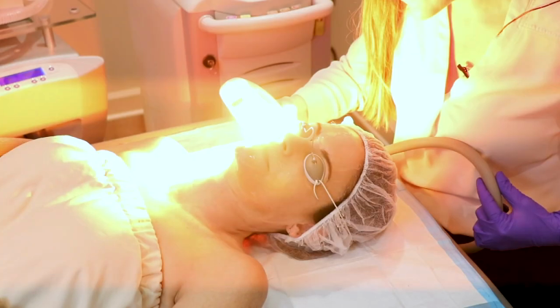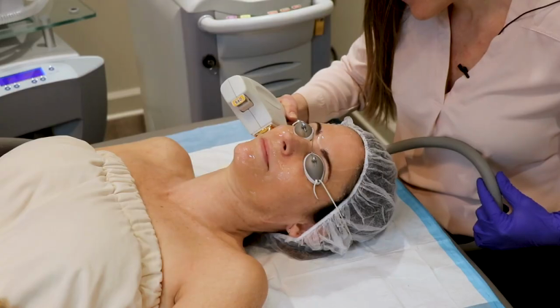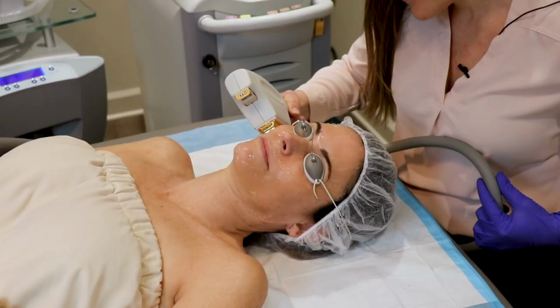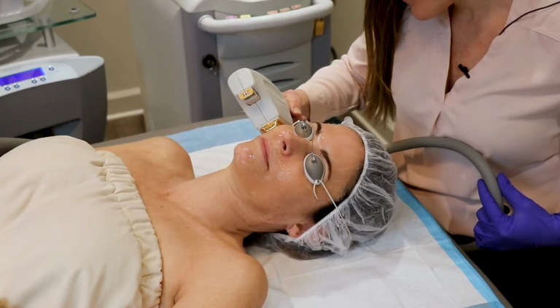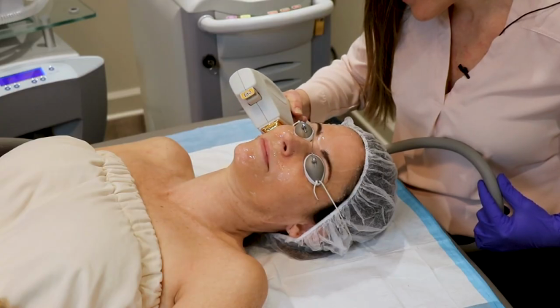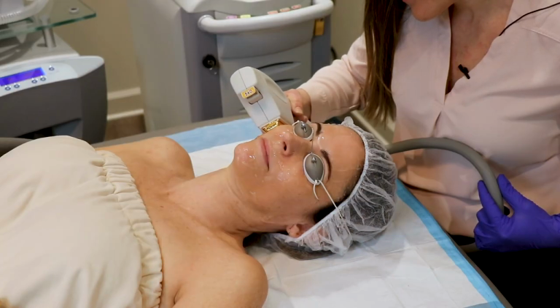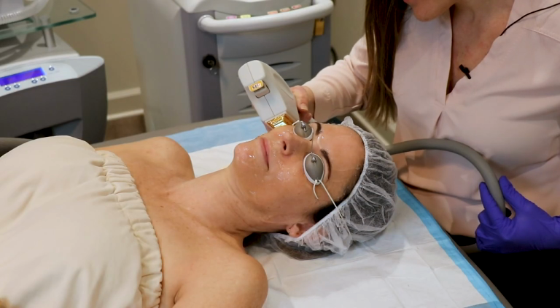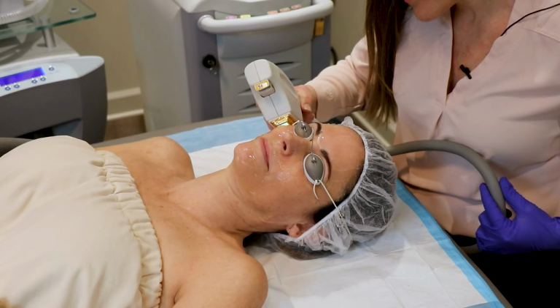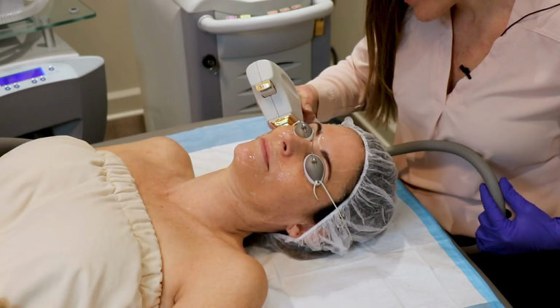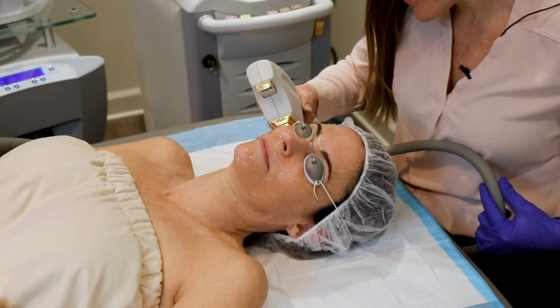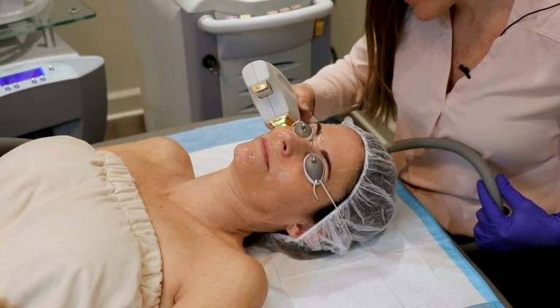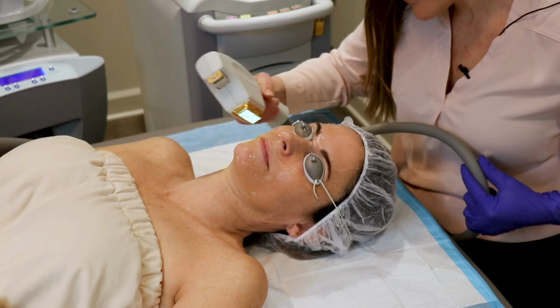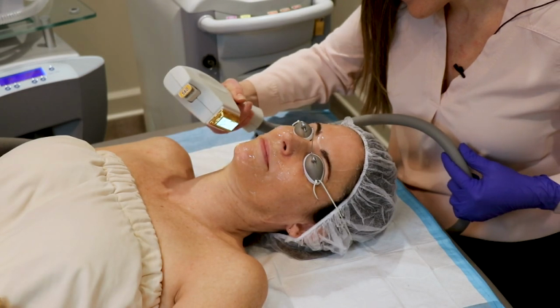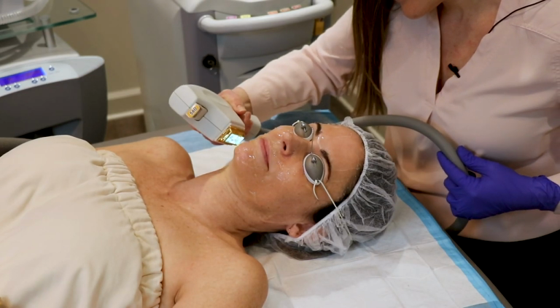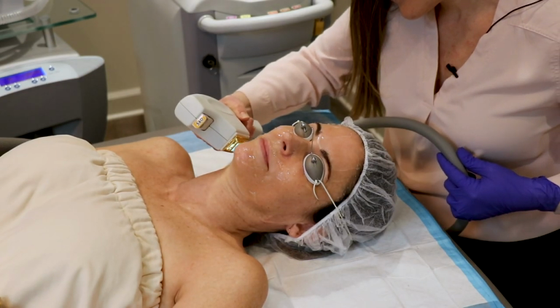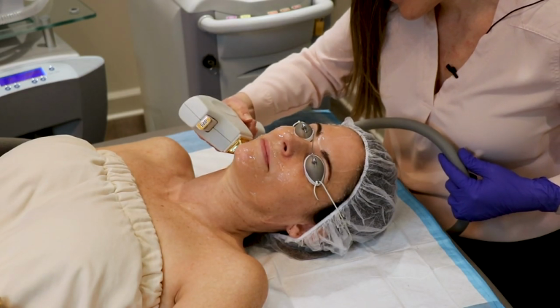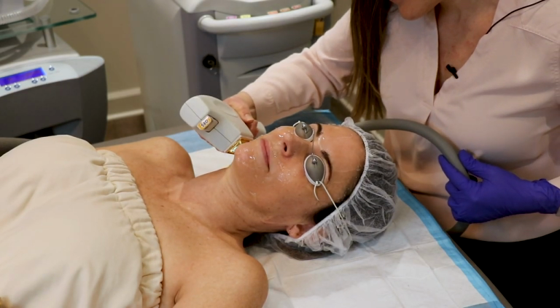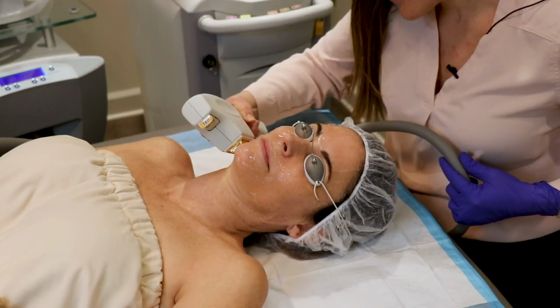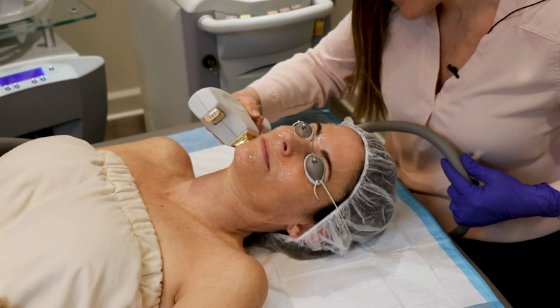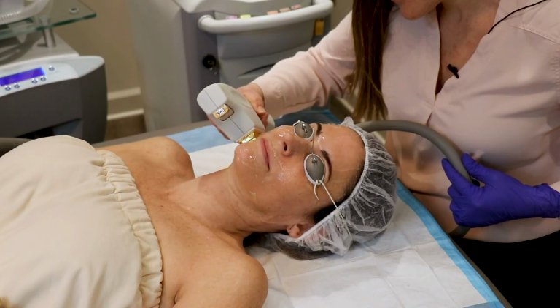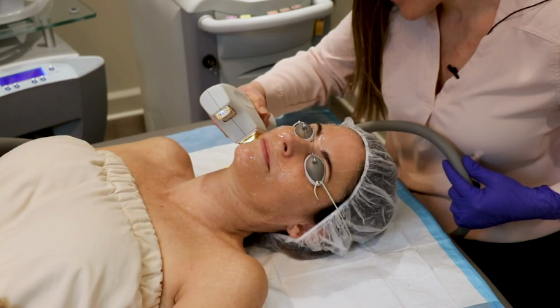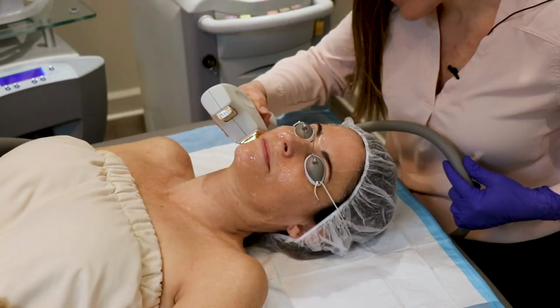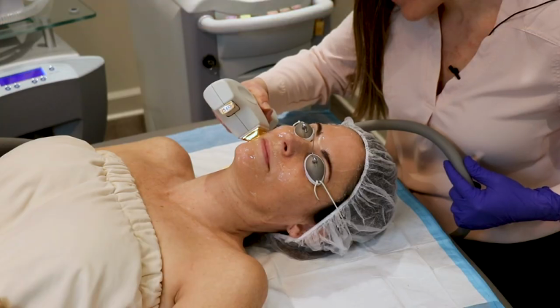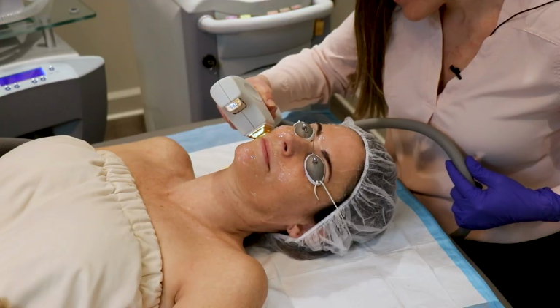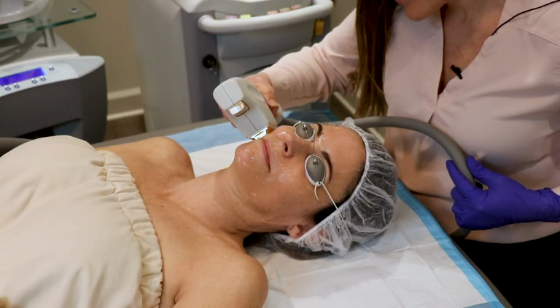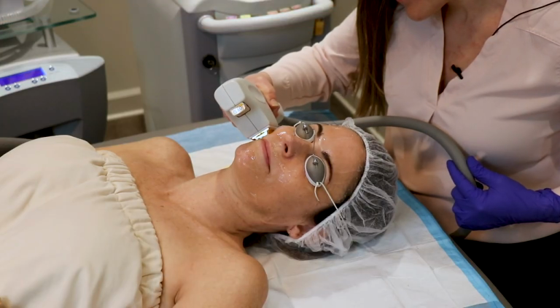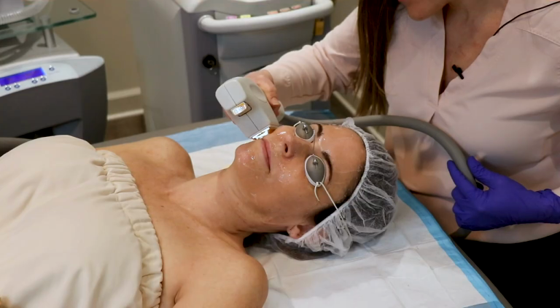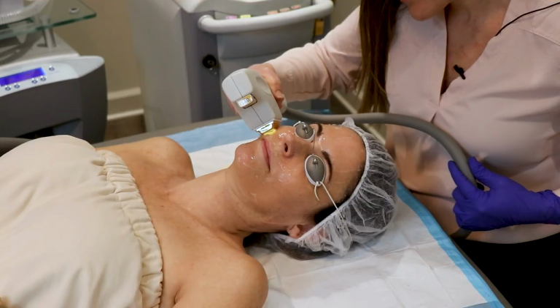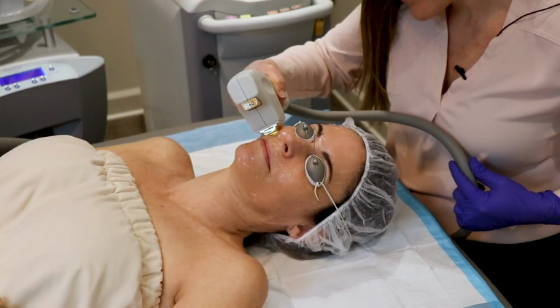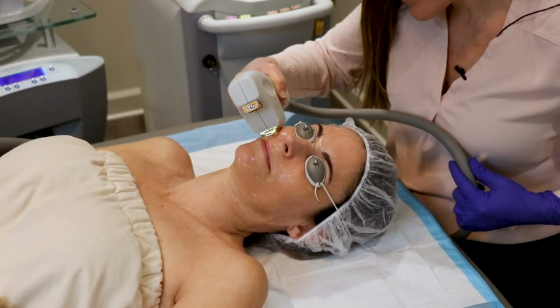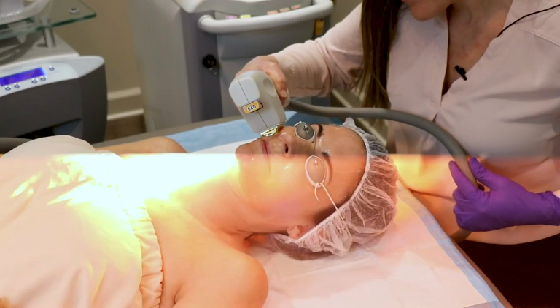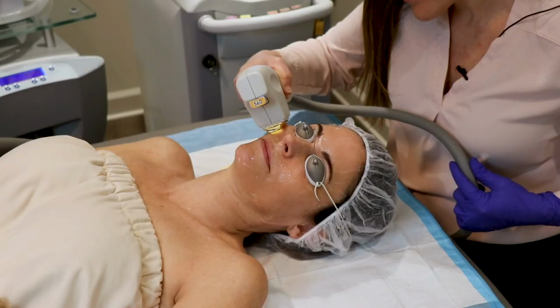These procedures can be performed on any skin surface and are most common on the face, neck, chest, arms, and hands.